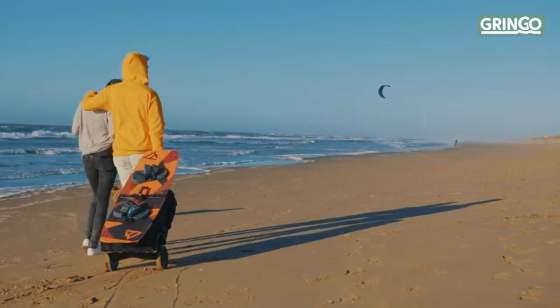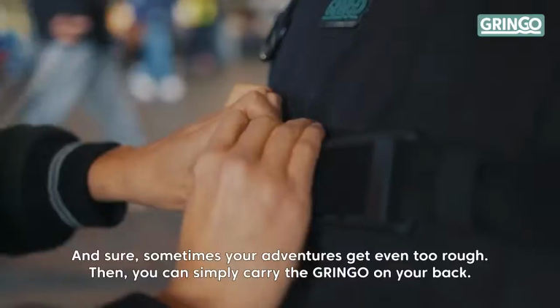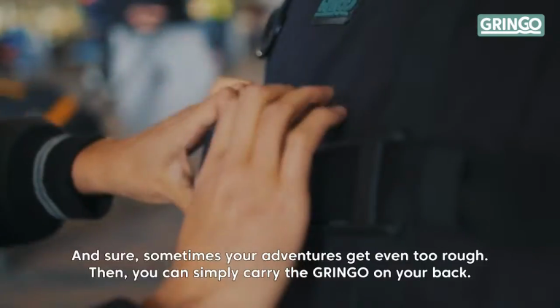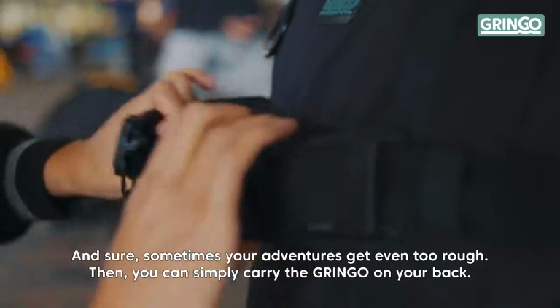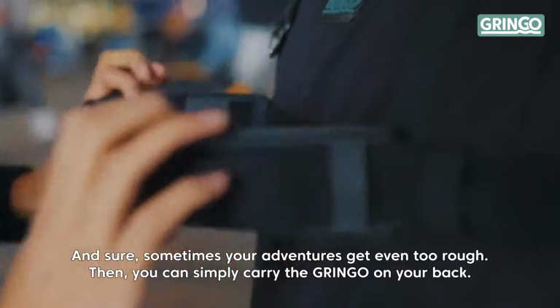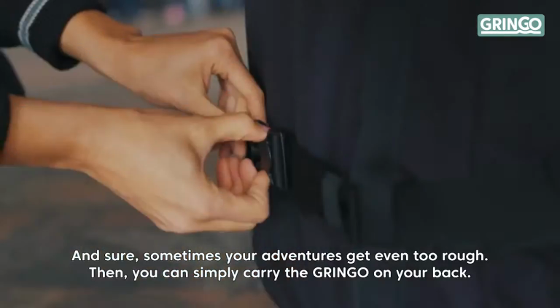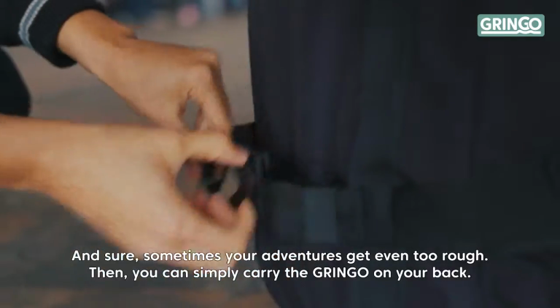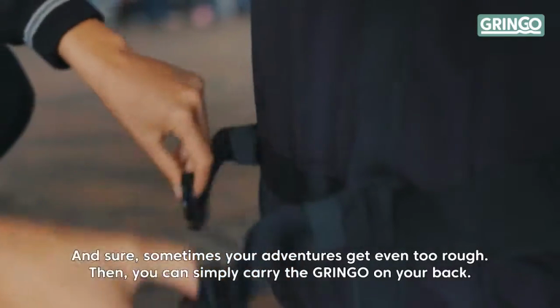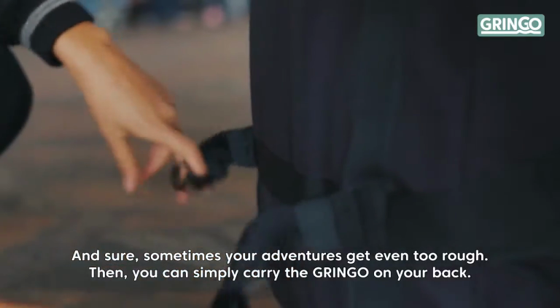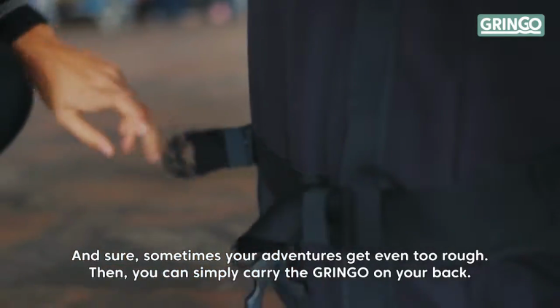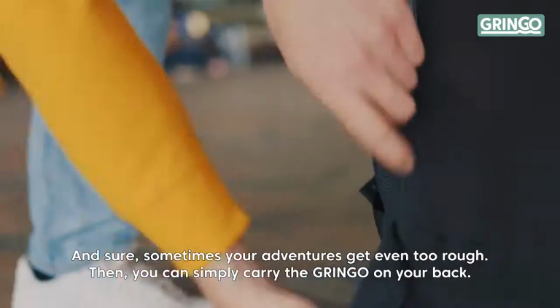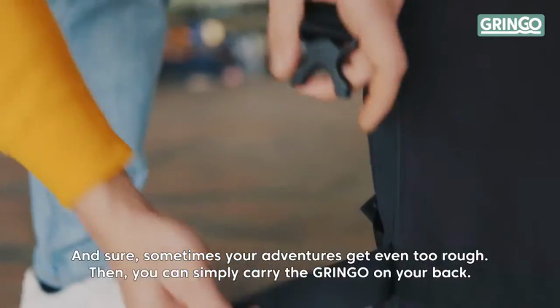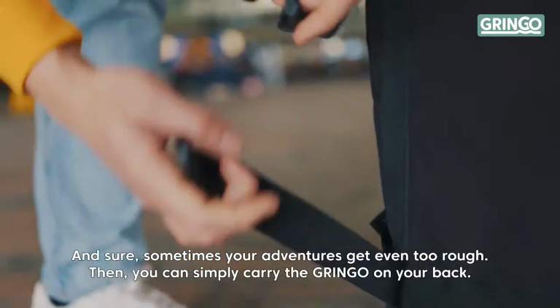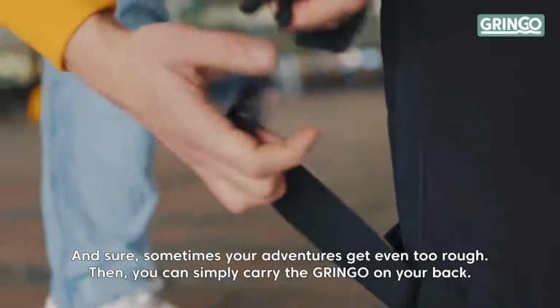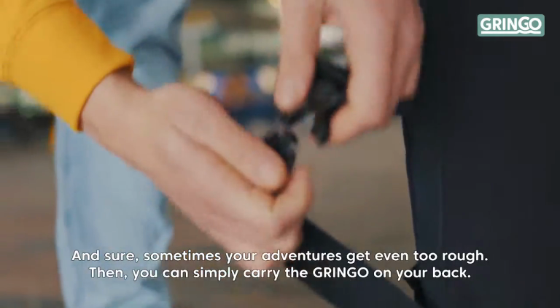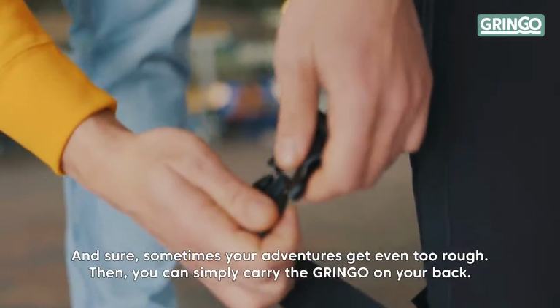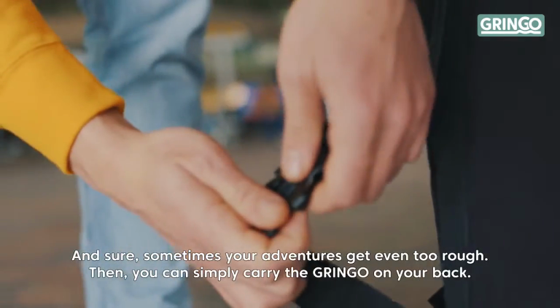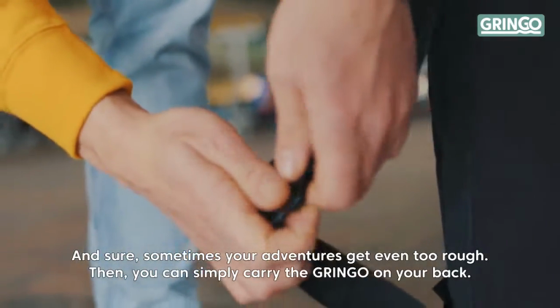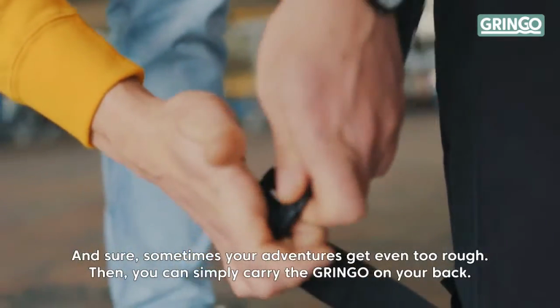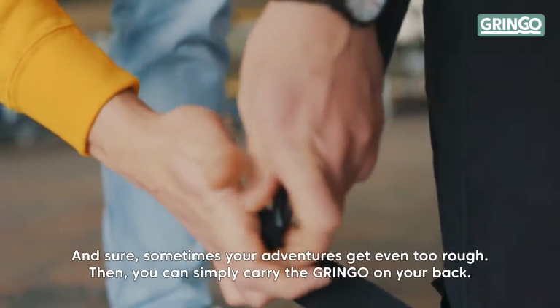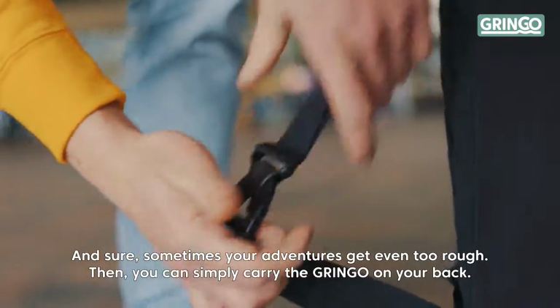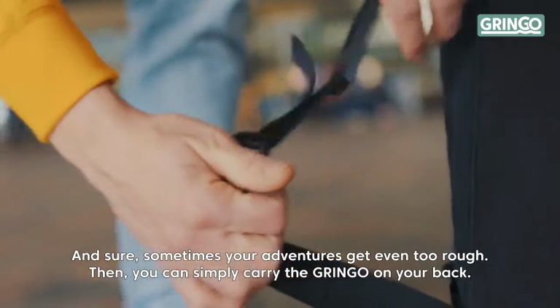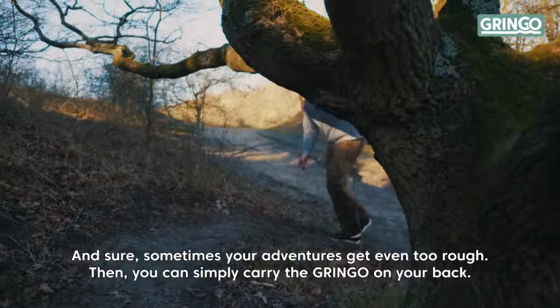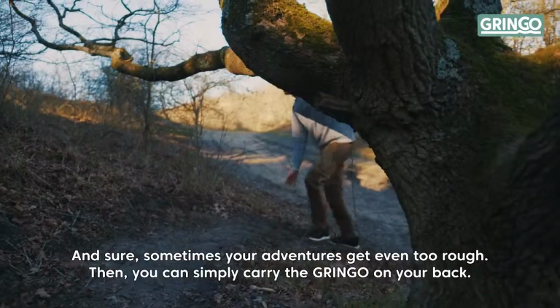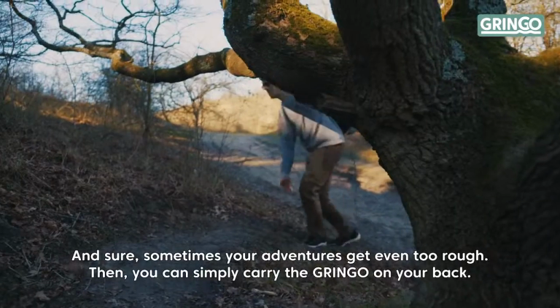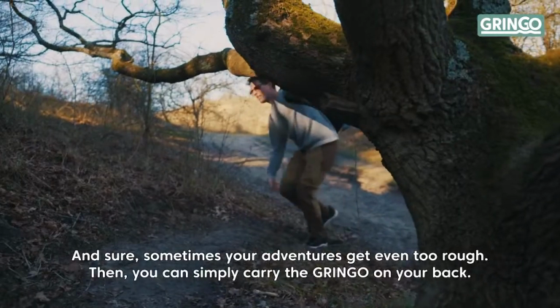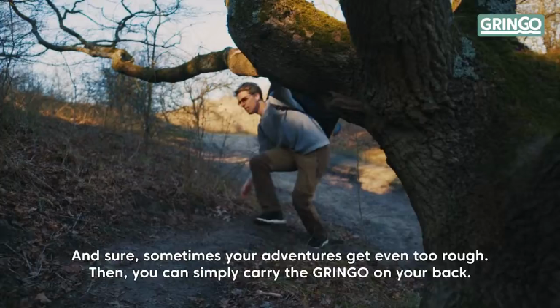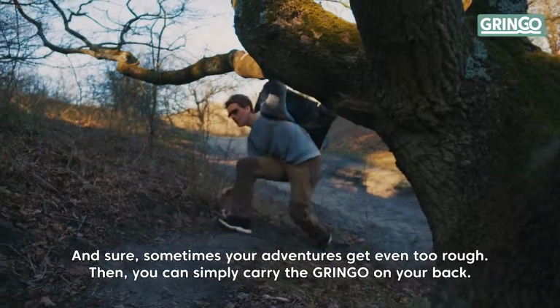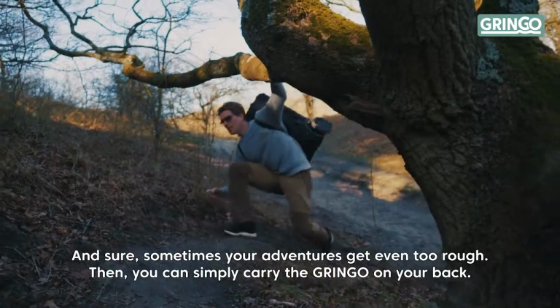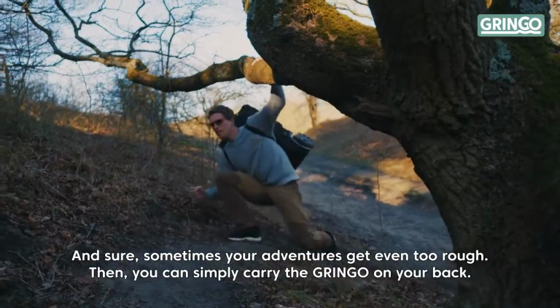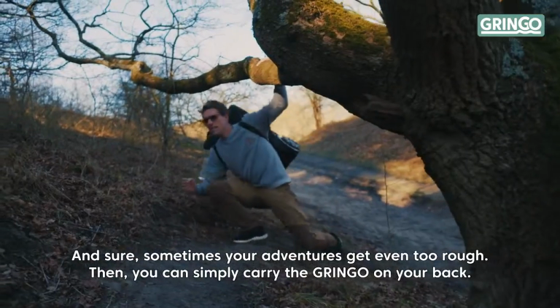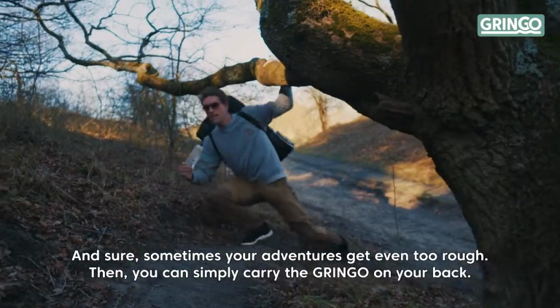And sure, sometimes your adventures get even too rough. Then you can simply carry the Gringo on your back.